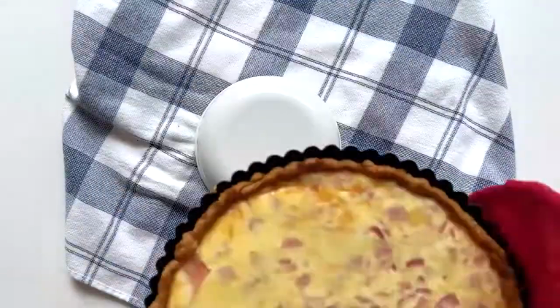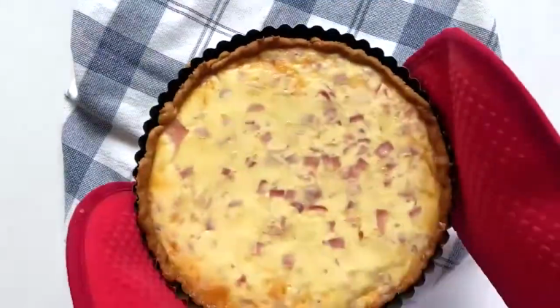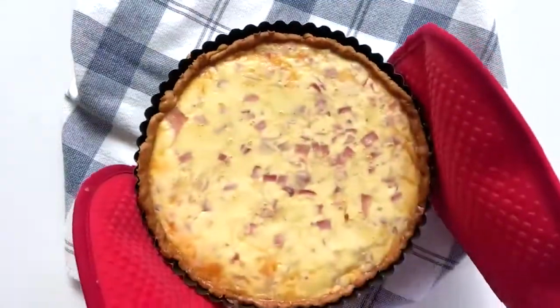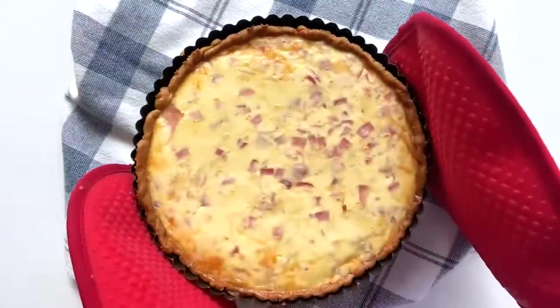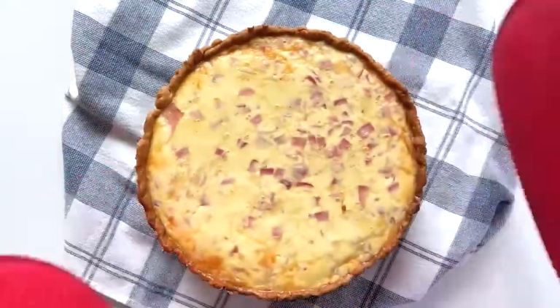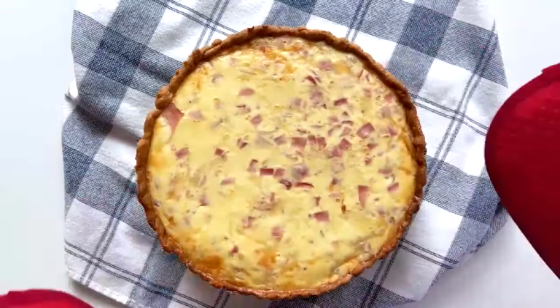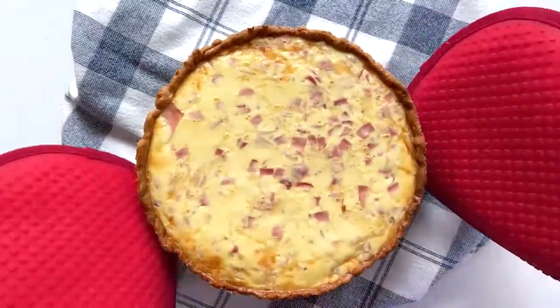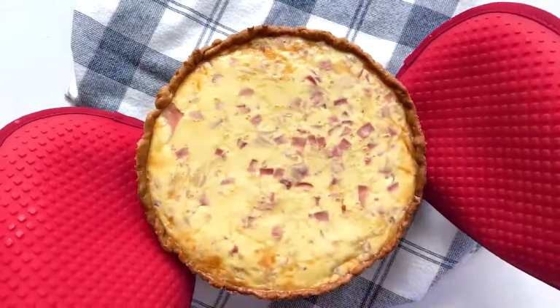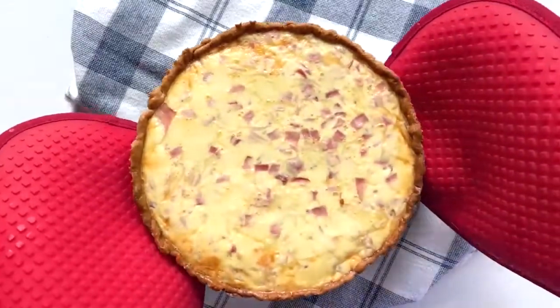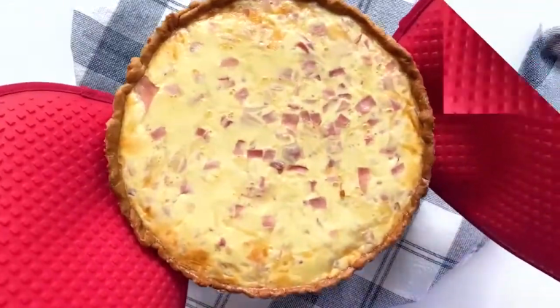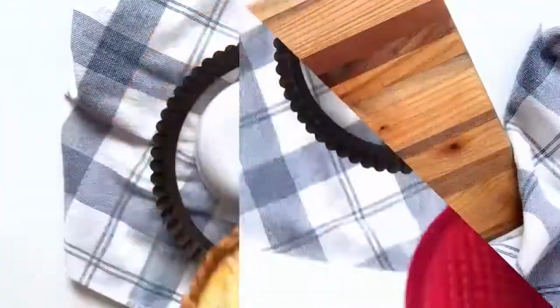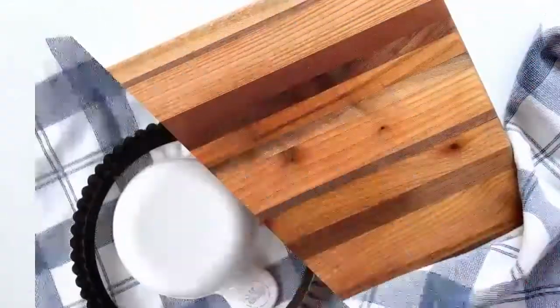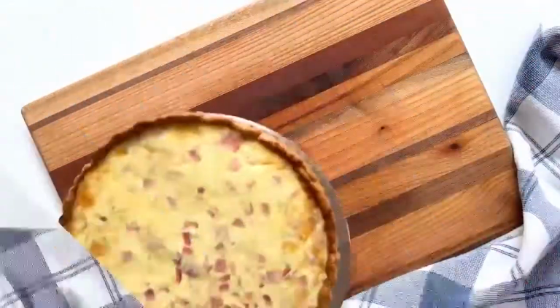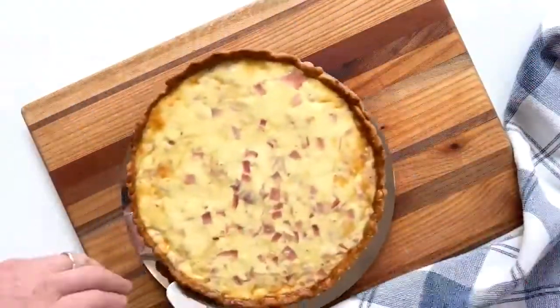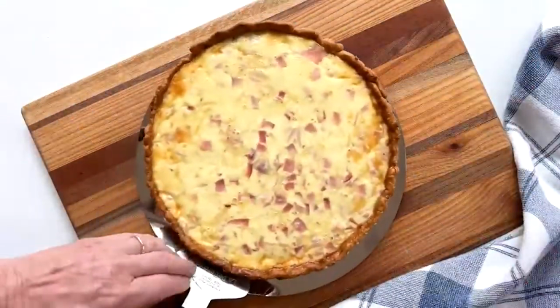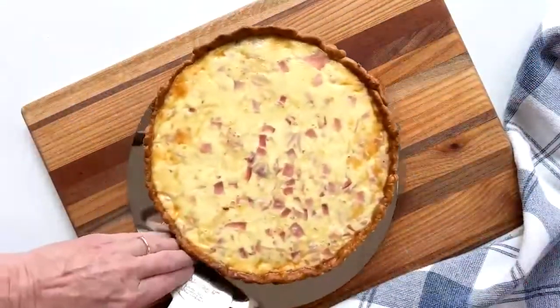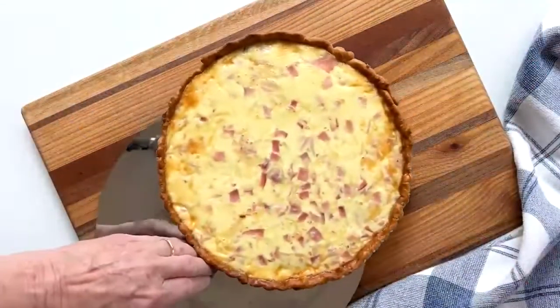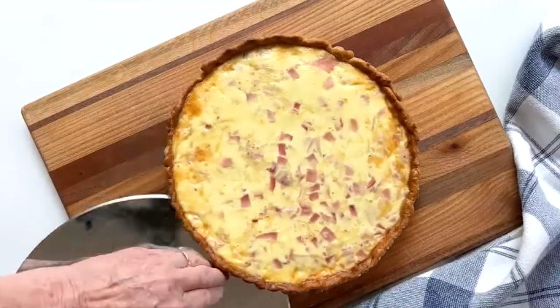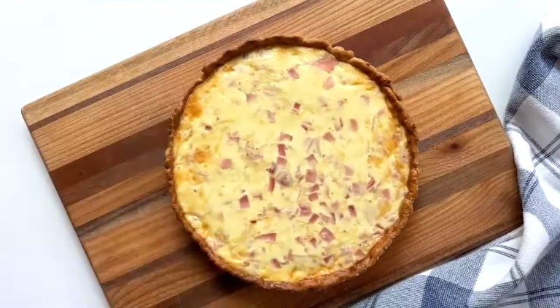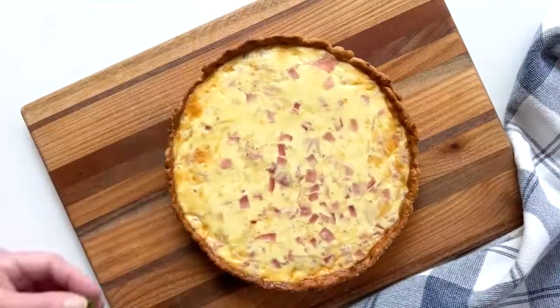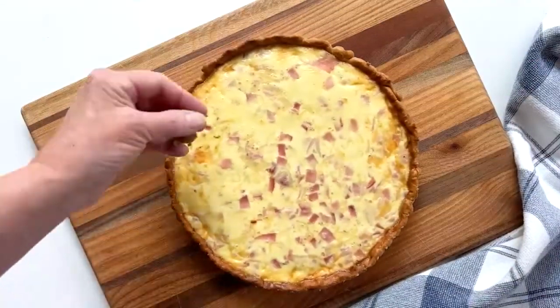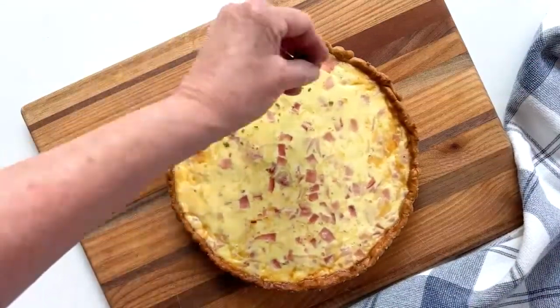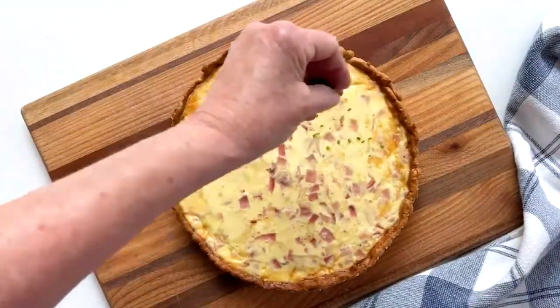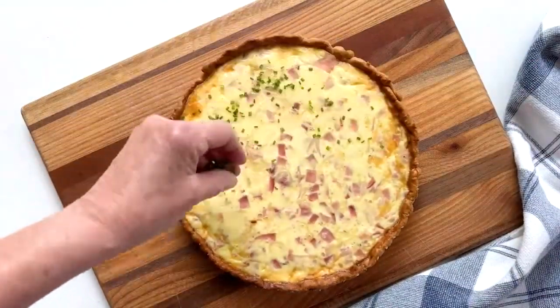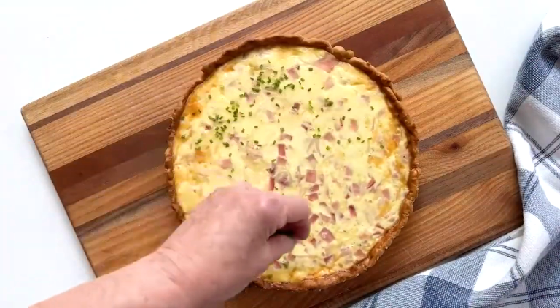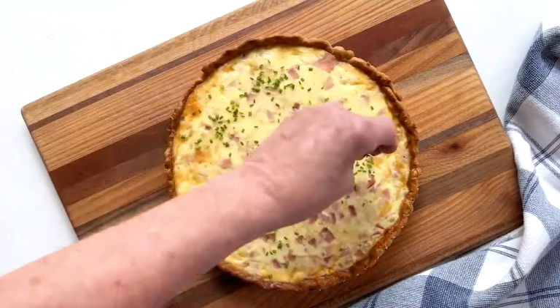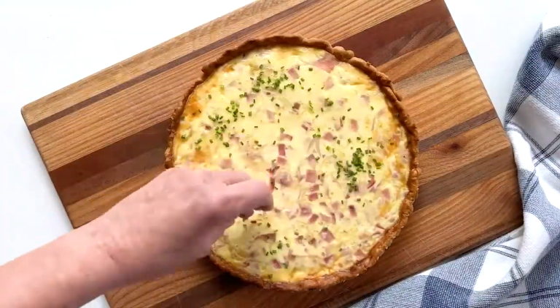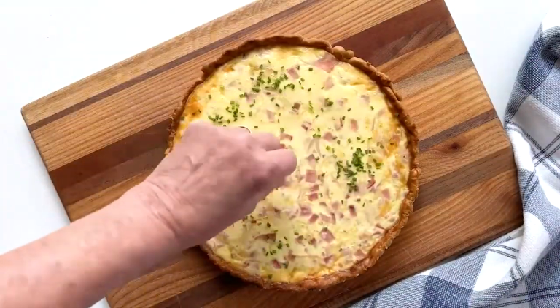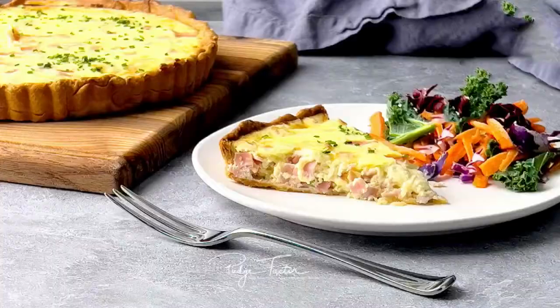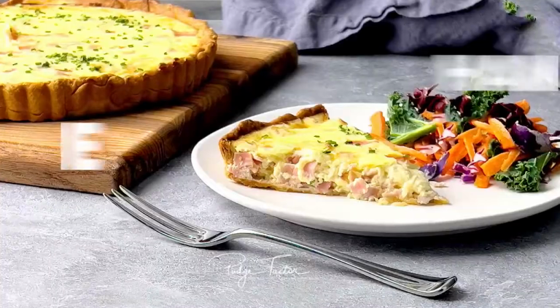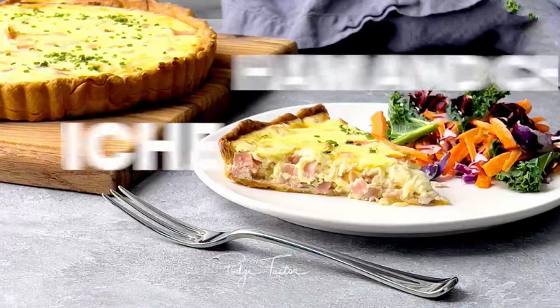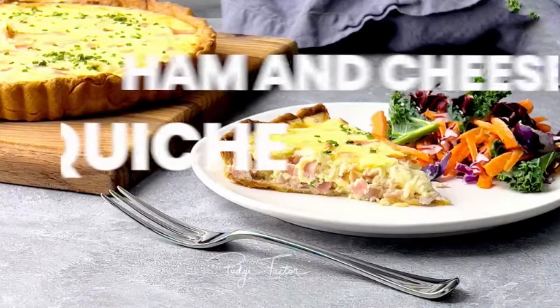Remove from the oven, sprinkle with chives, and serve. Enjoy!